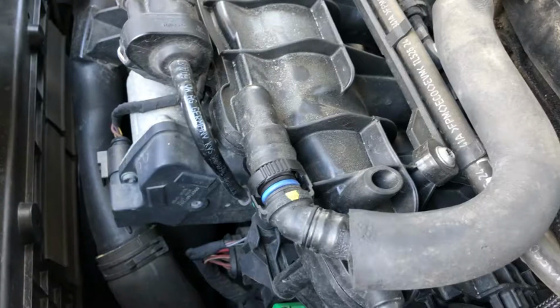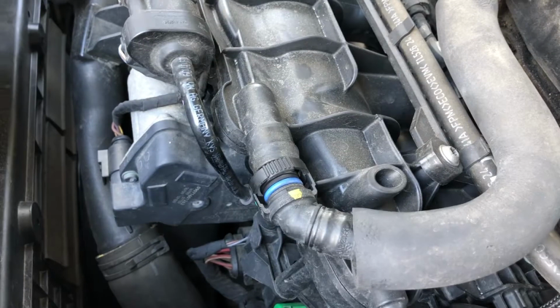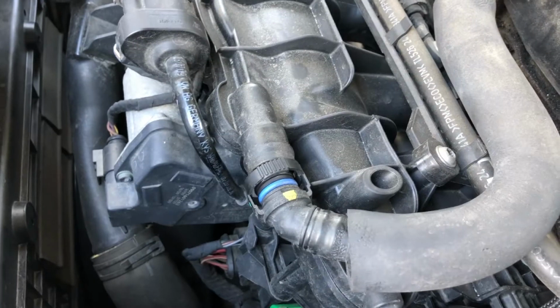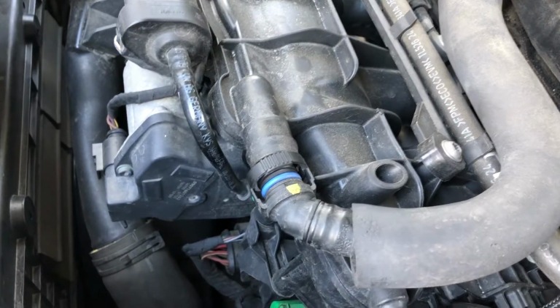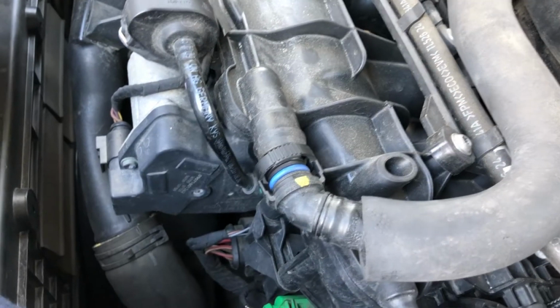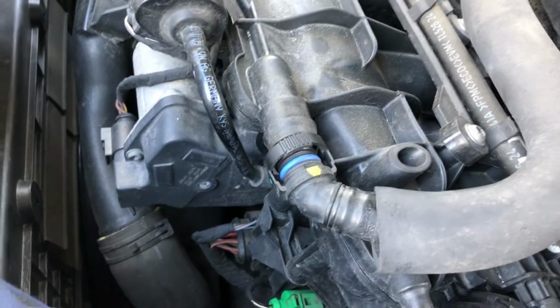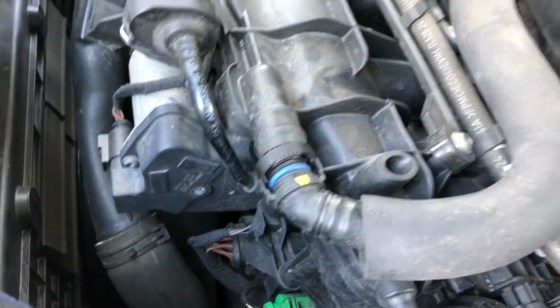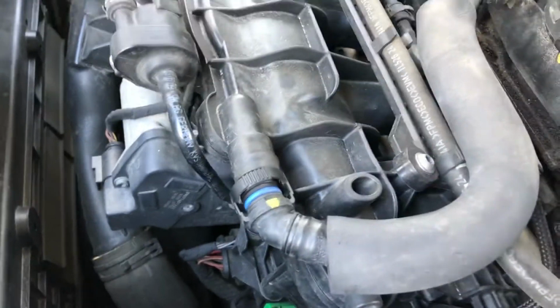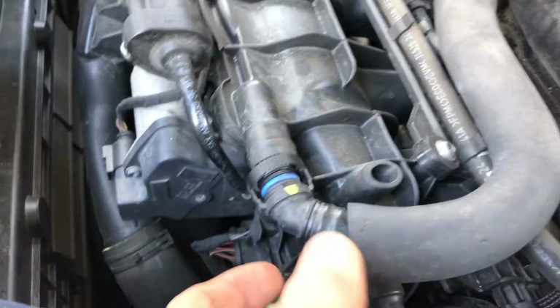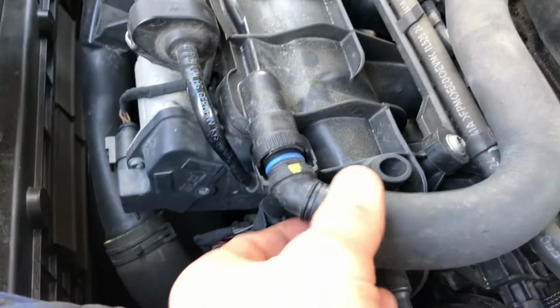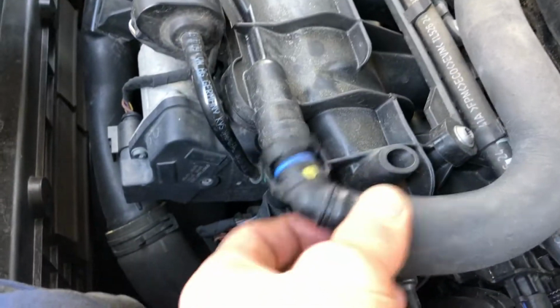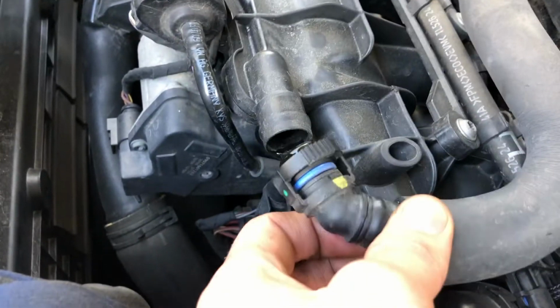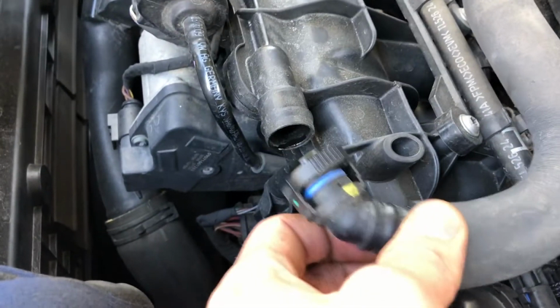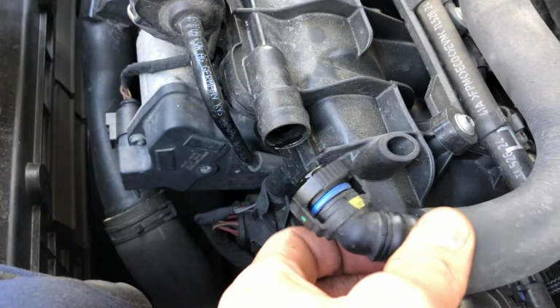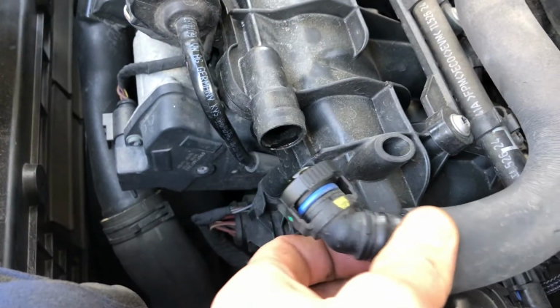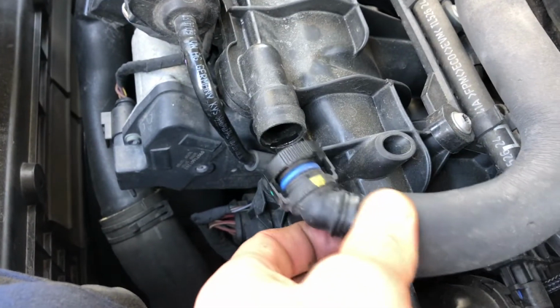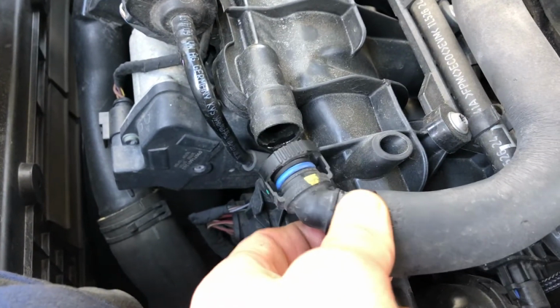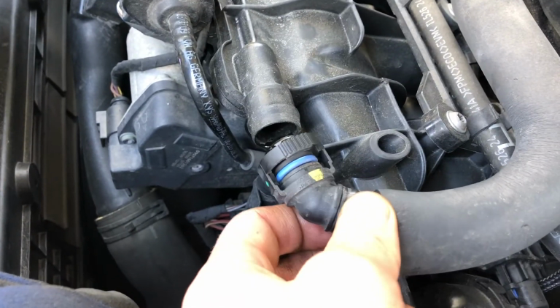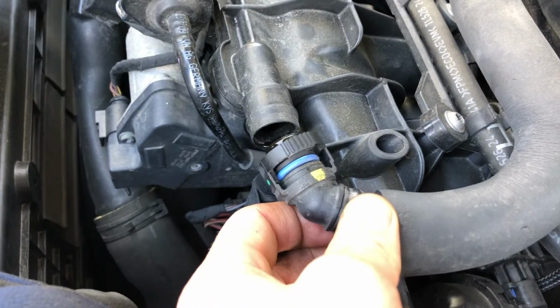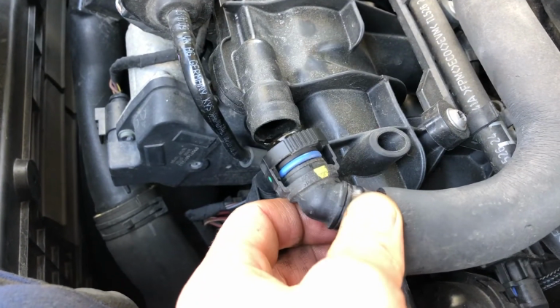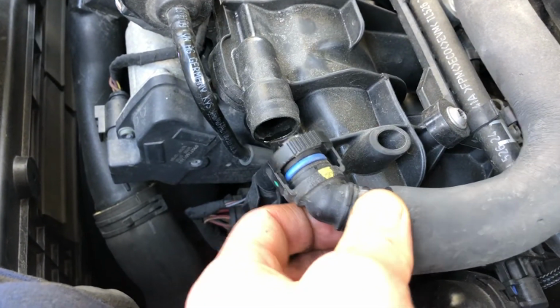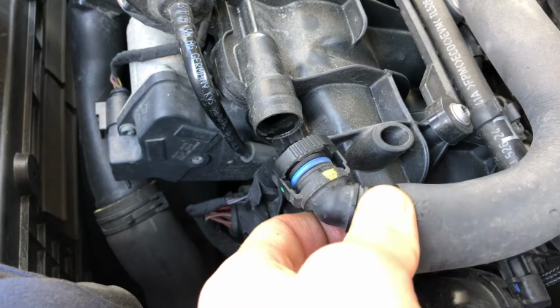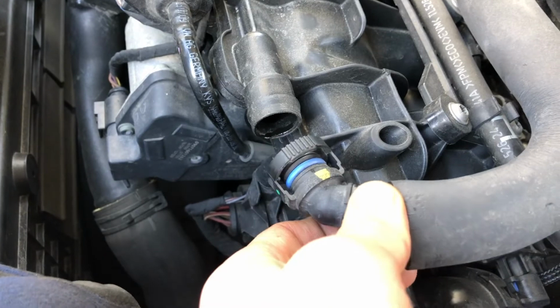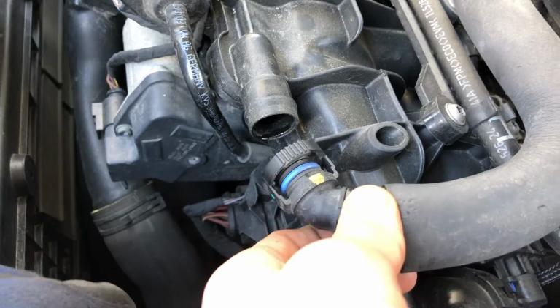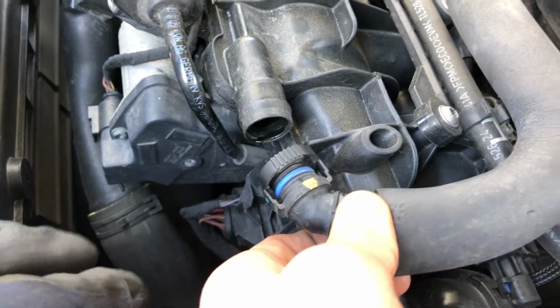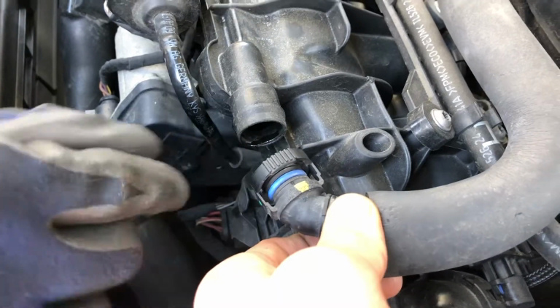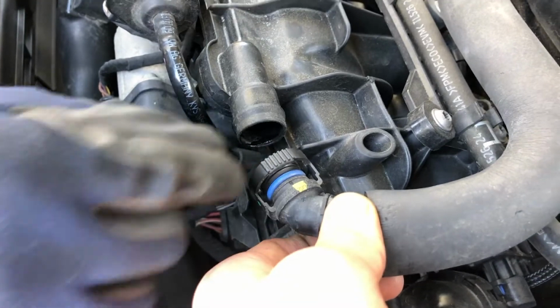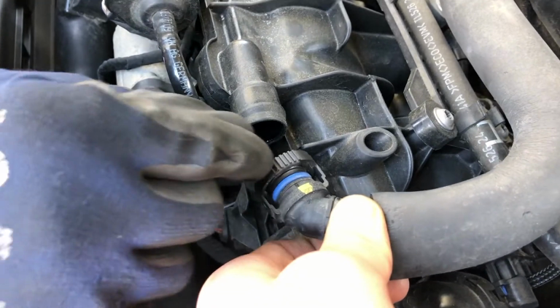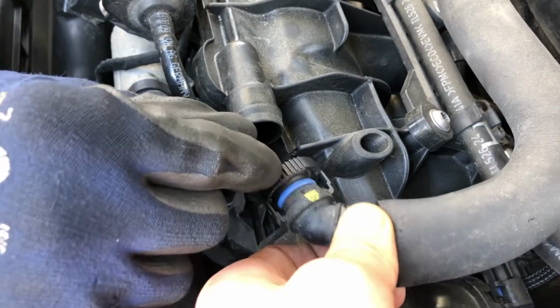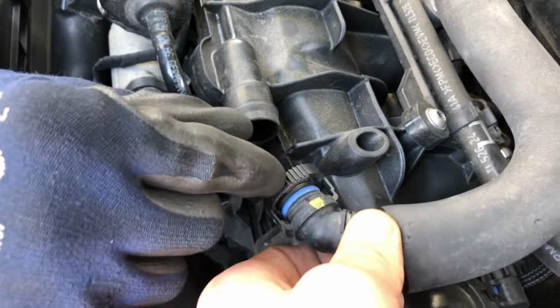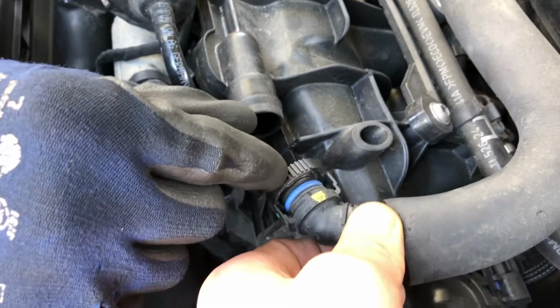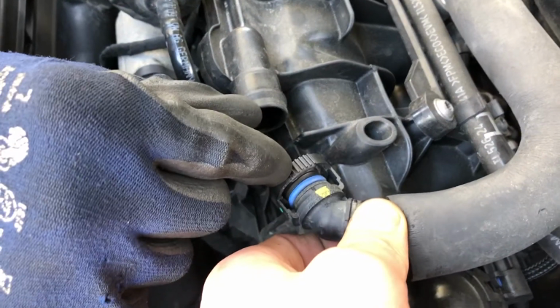We gotta take off this PCV connection because we need to put something in between there to tap into the vacuum connection.